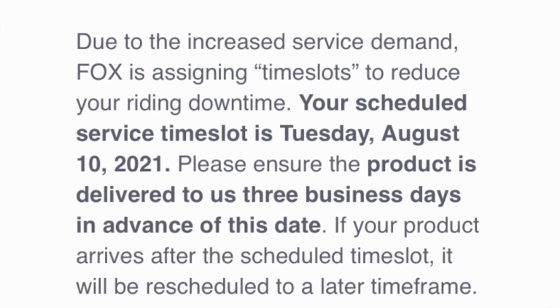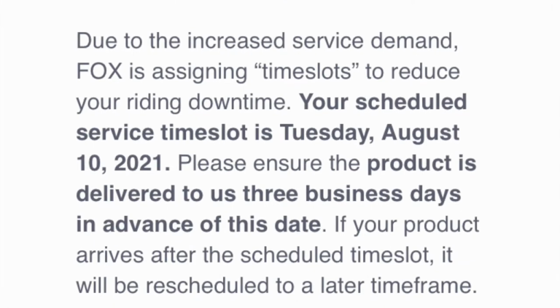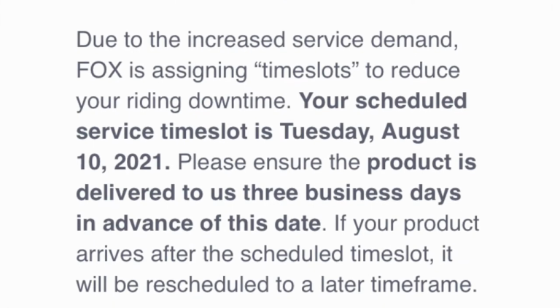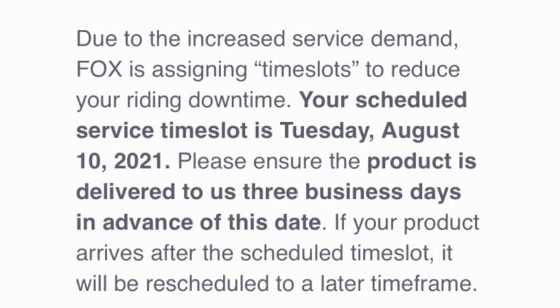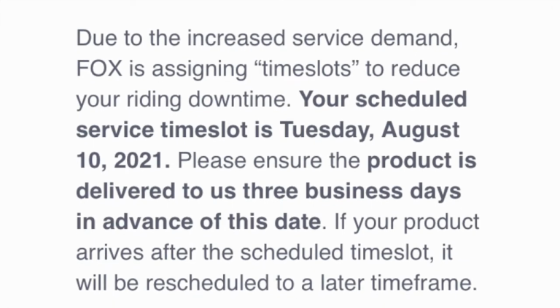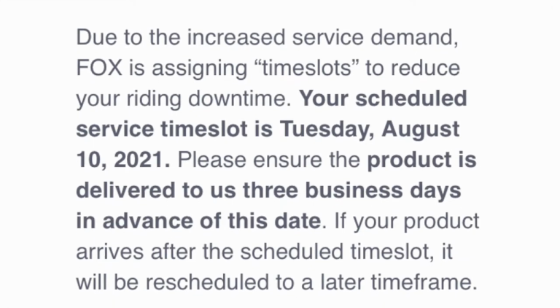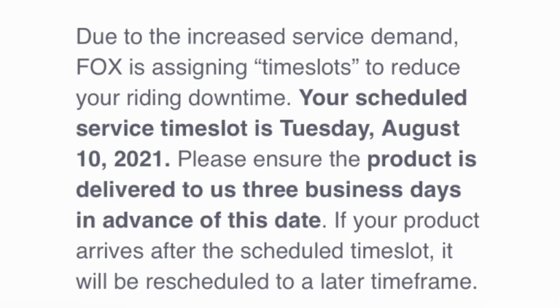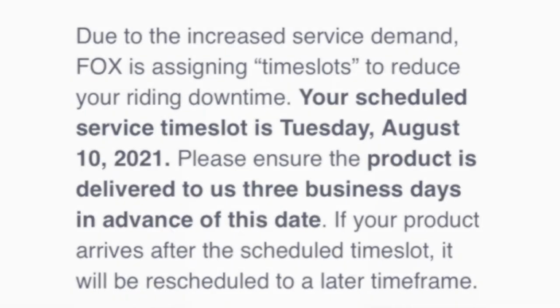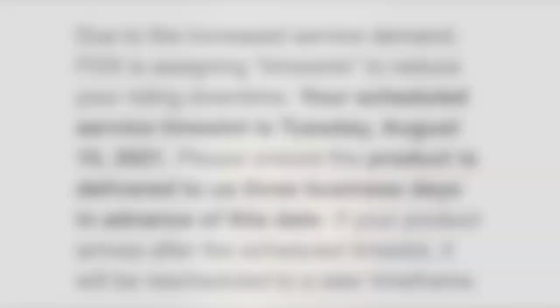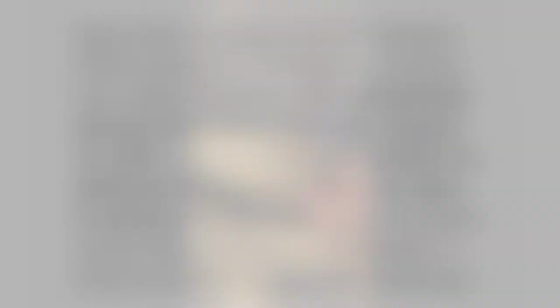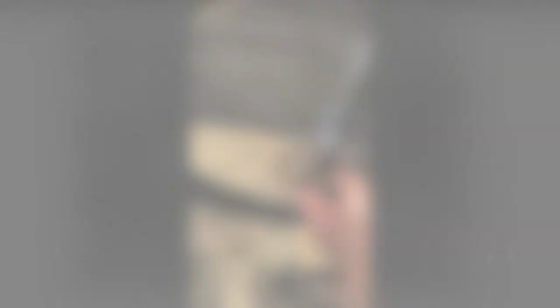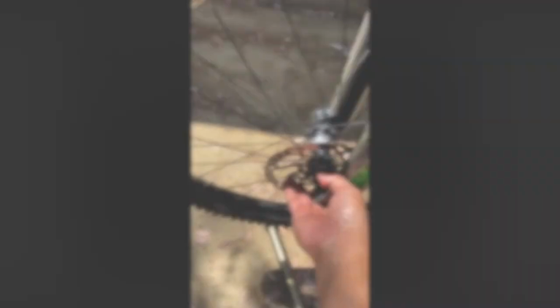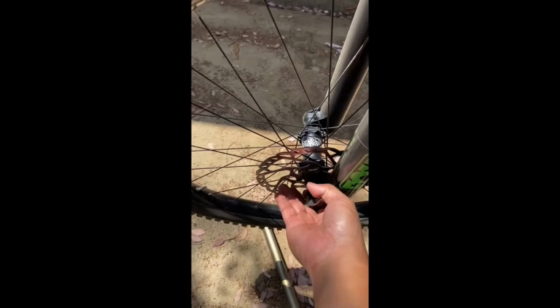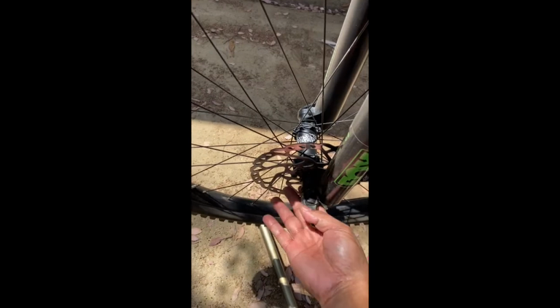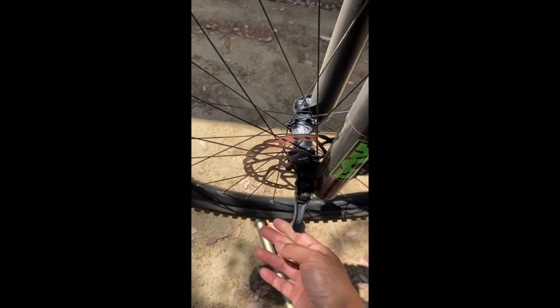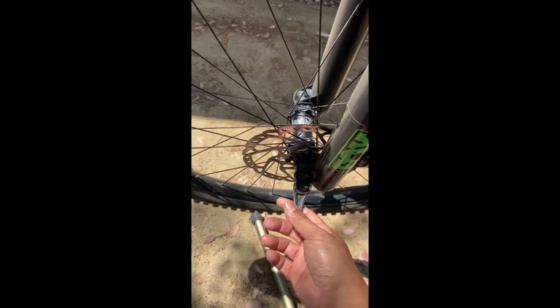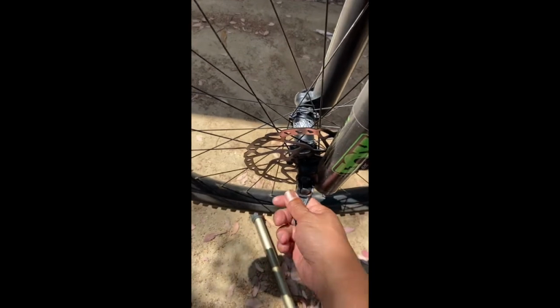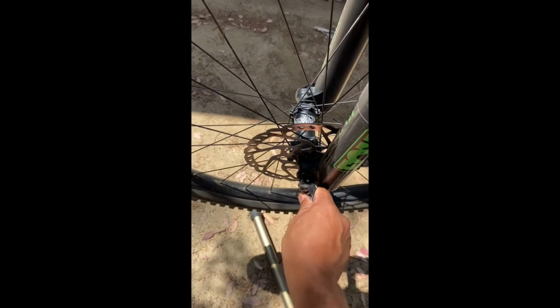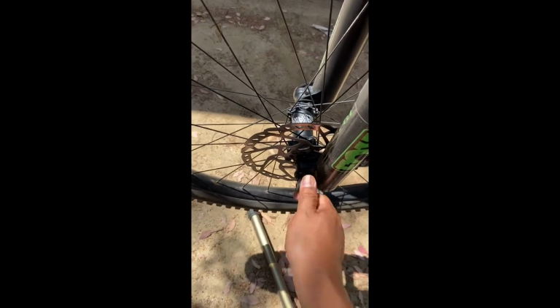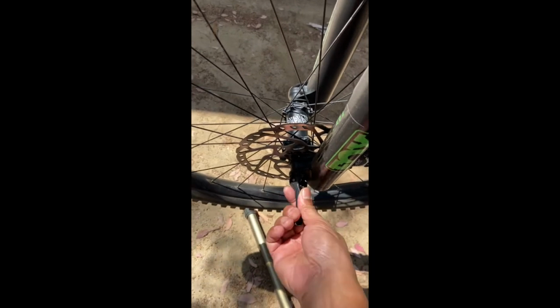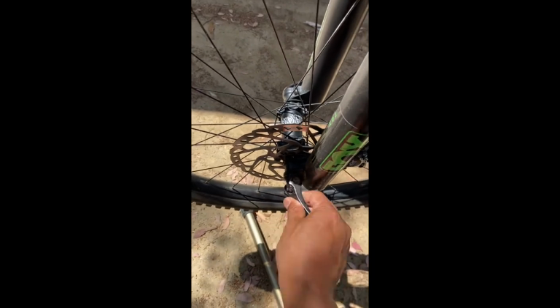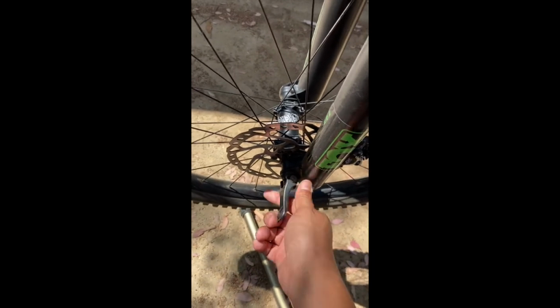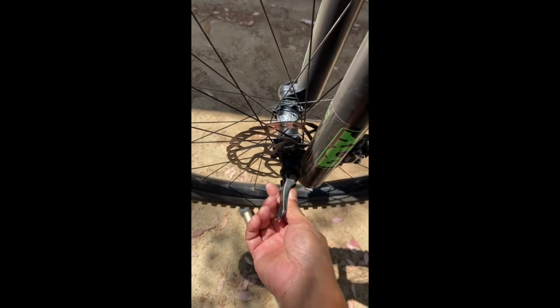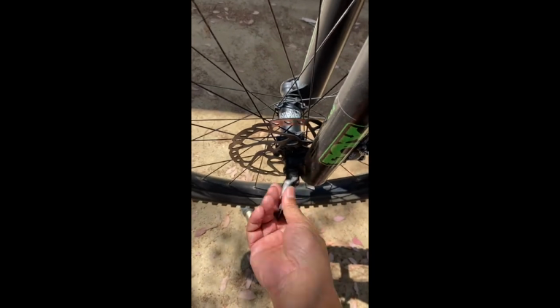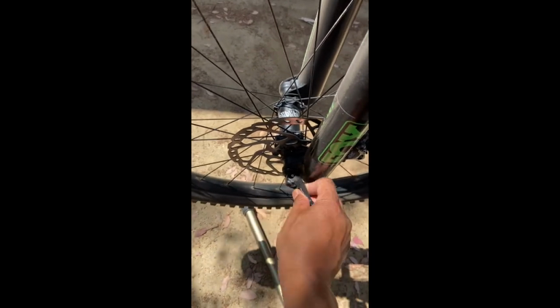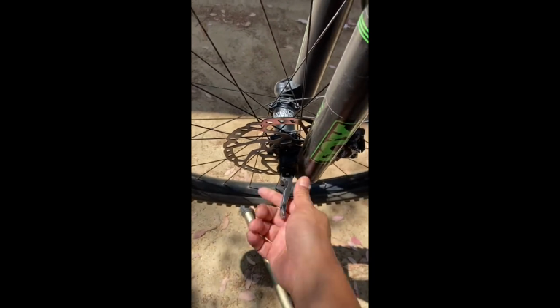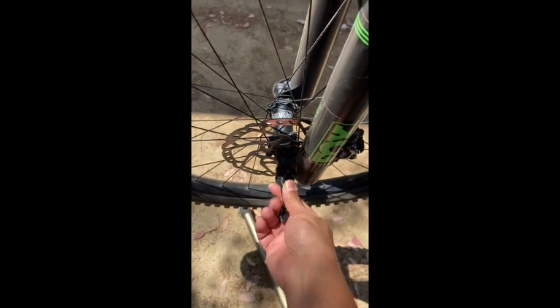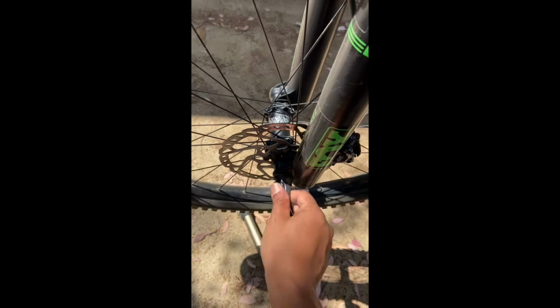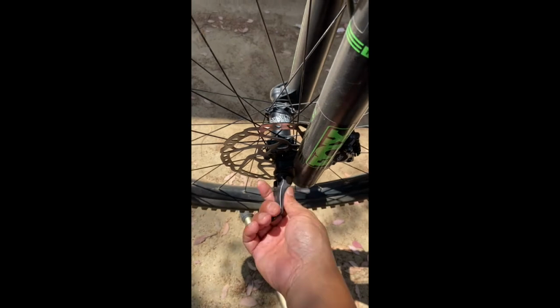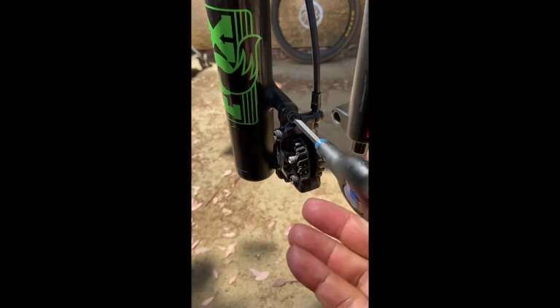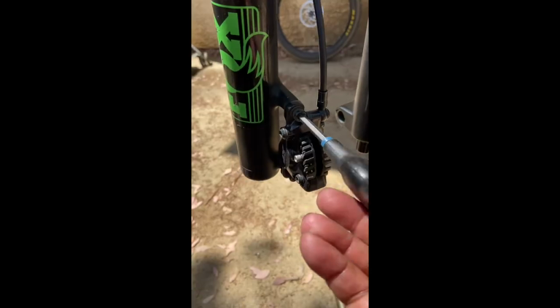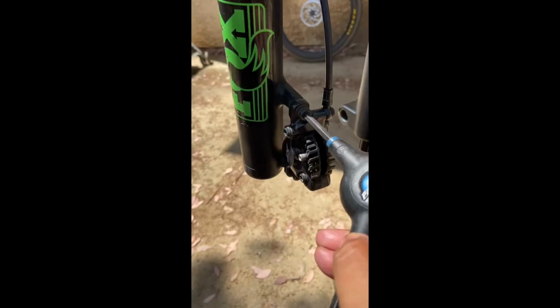Make sure they receive the item two or three days prior to that date. Then they'll give you a call and tell you the turnaround time. First thing first, I'm going to take the tire off — loosen that tire.